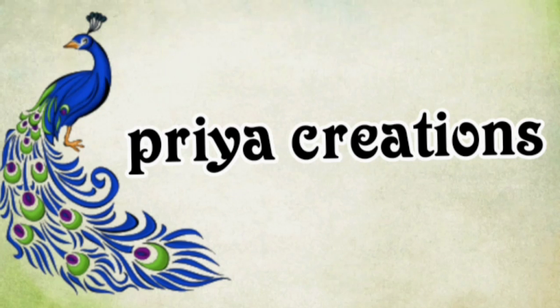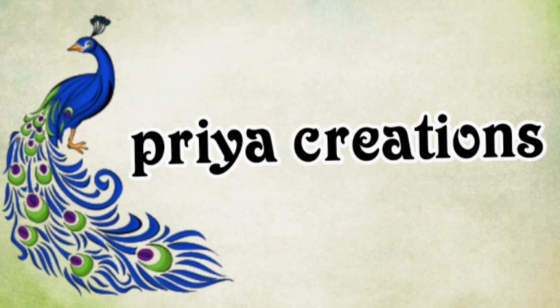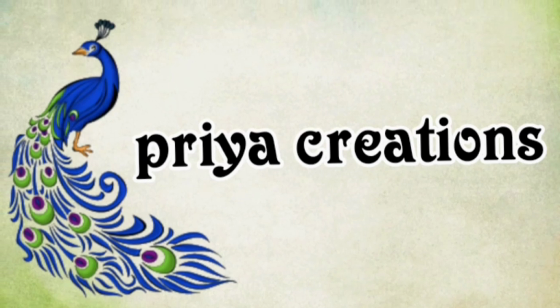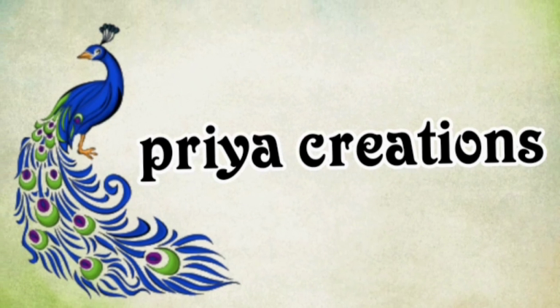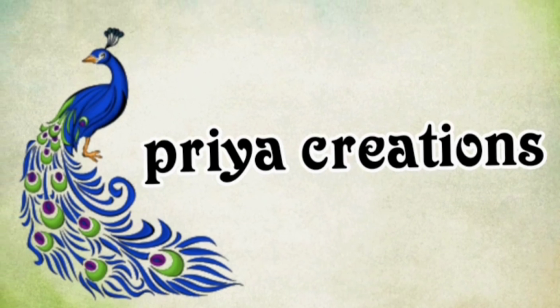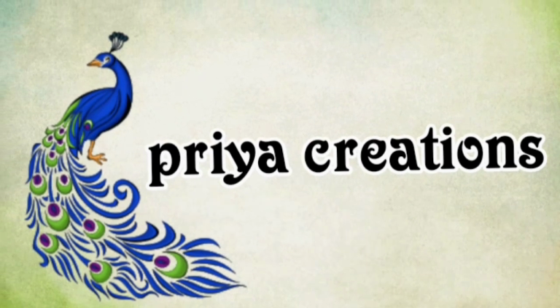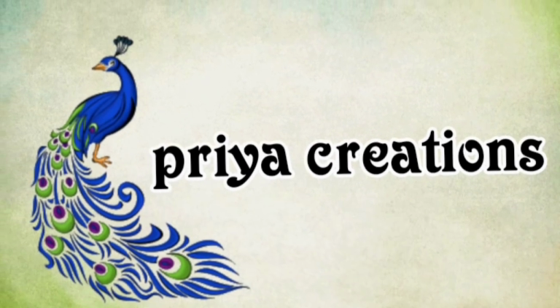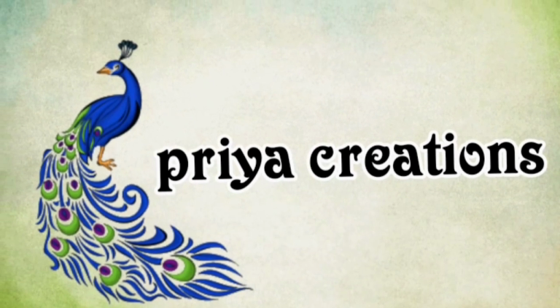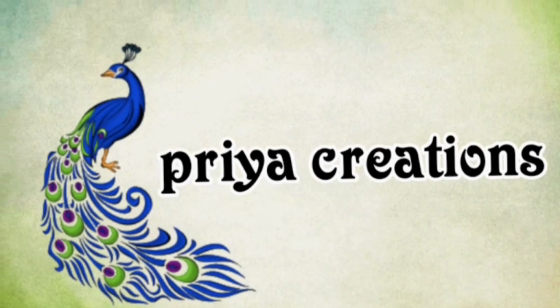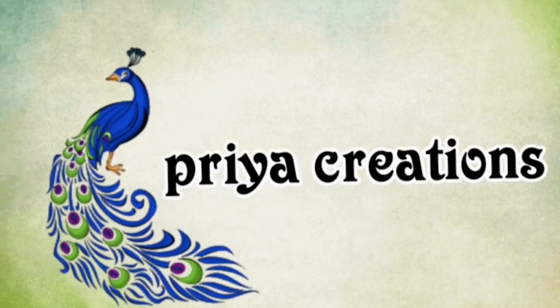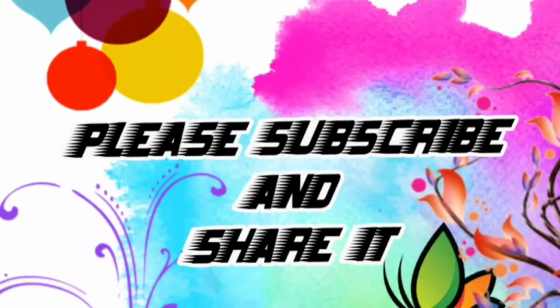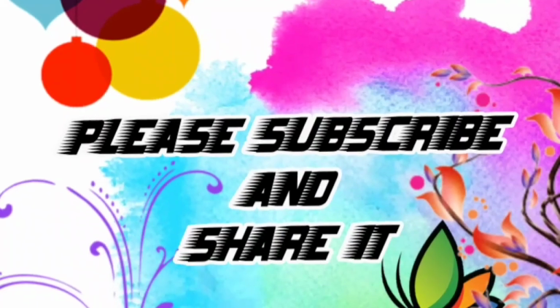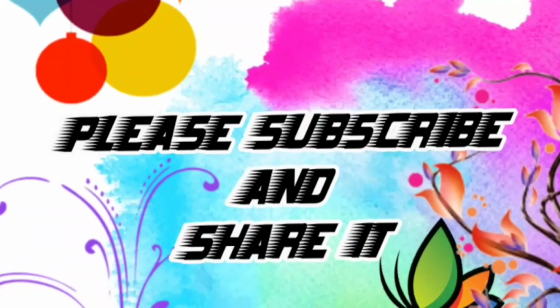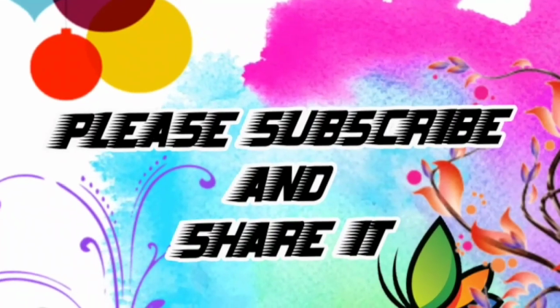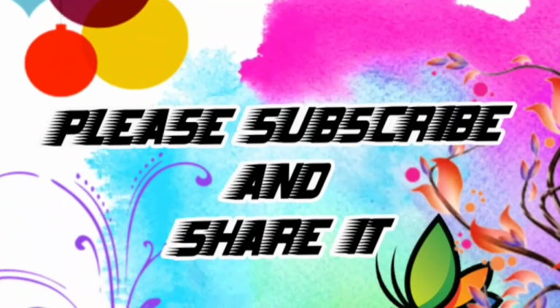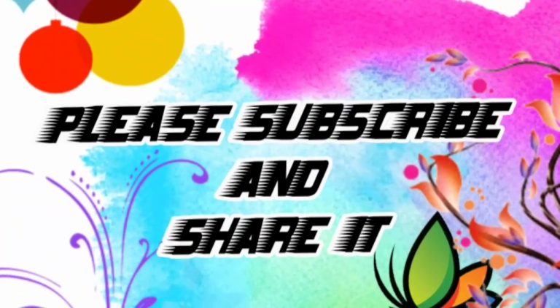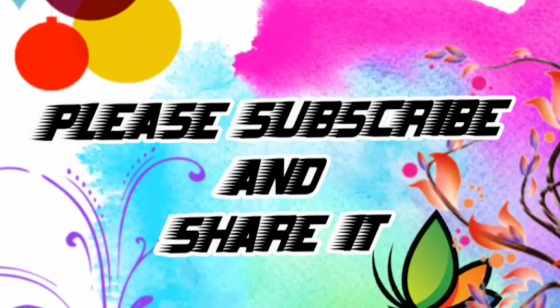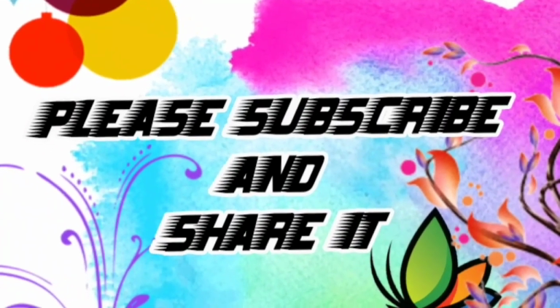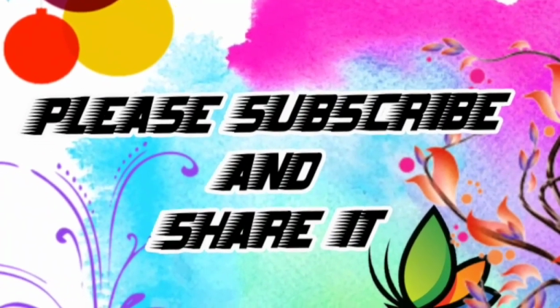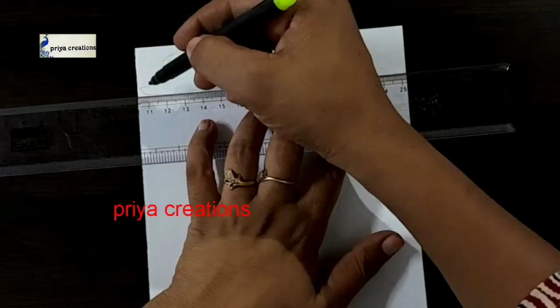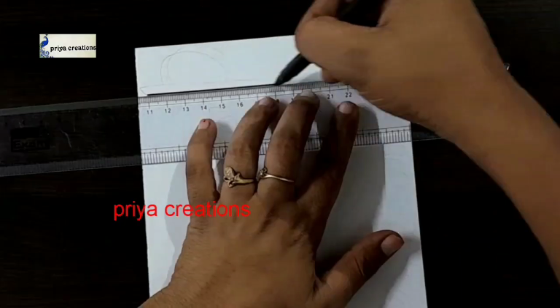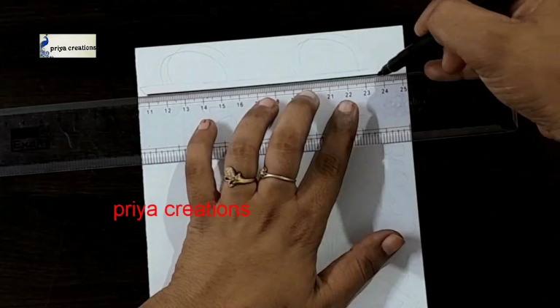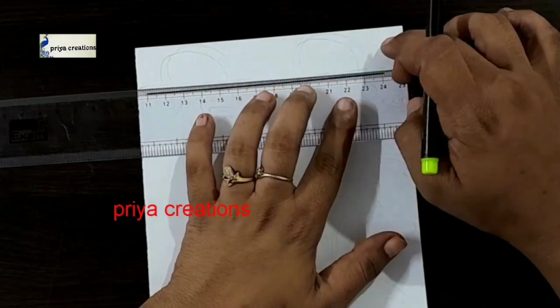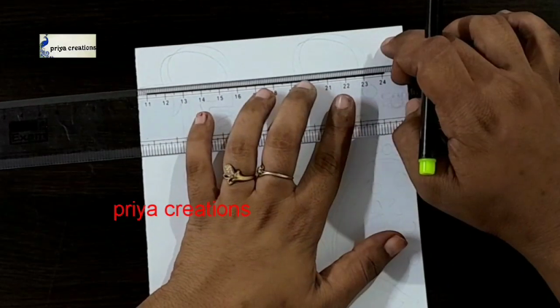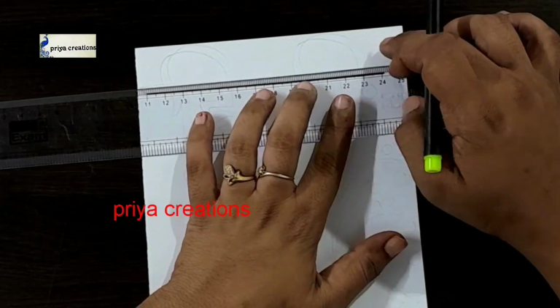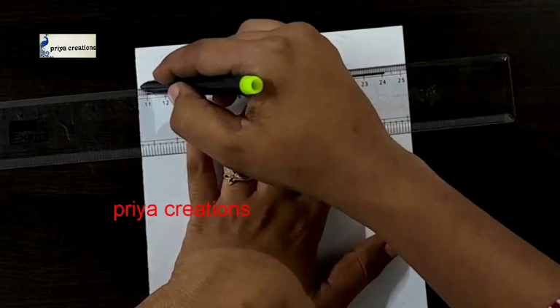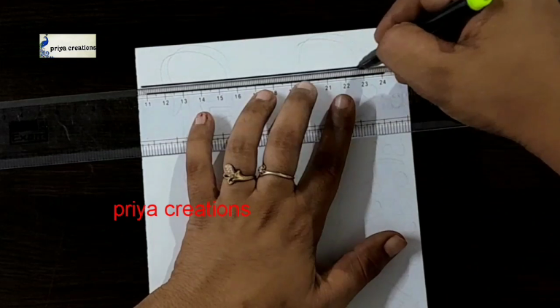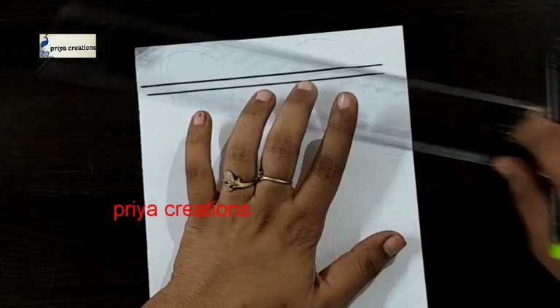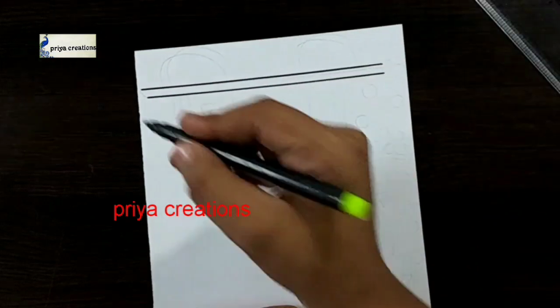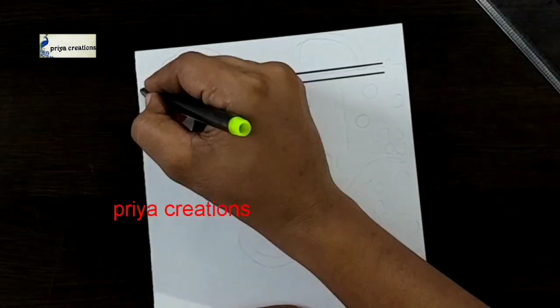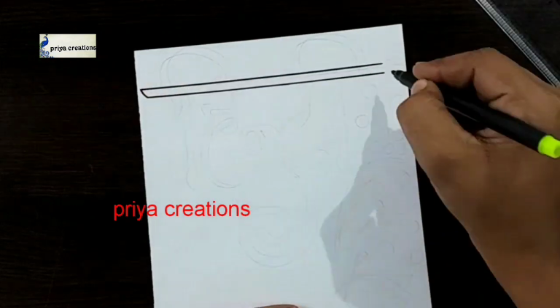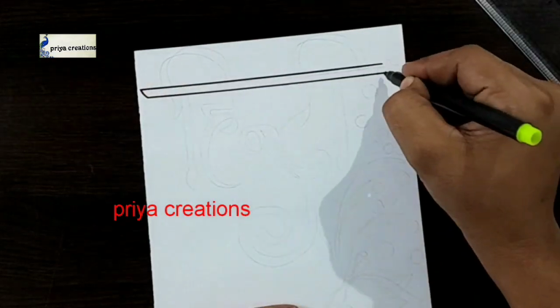Welcome to Priya Creations. Don't forget to like and subscribe and let me know which you like me to draw next.